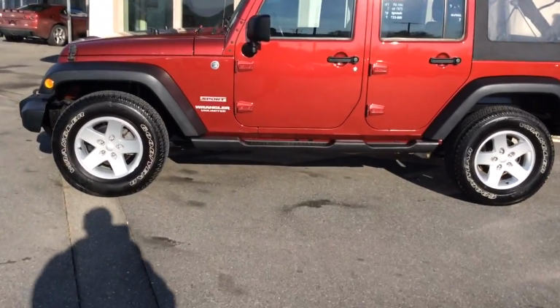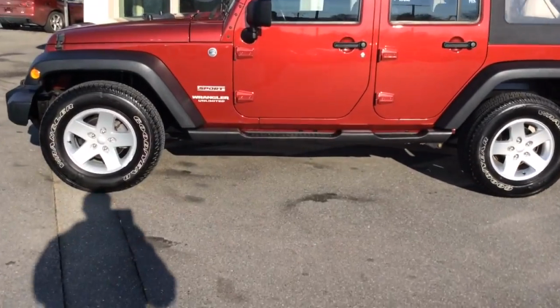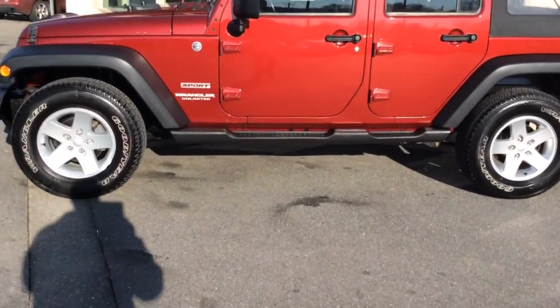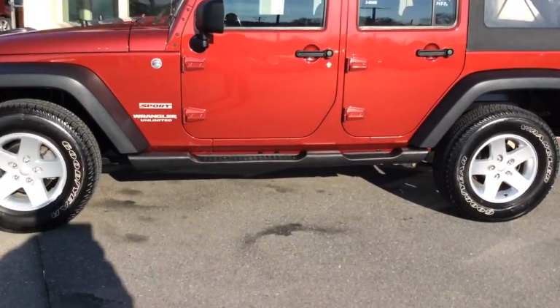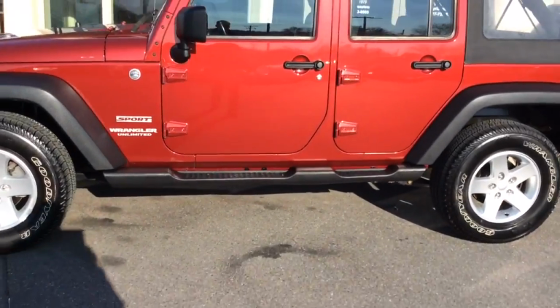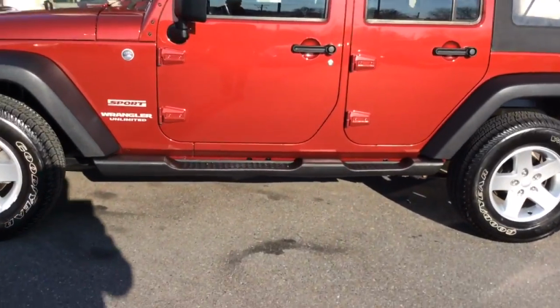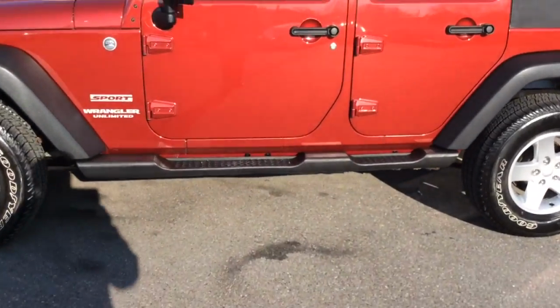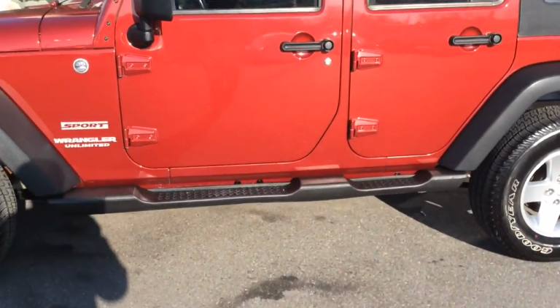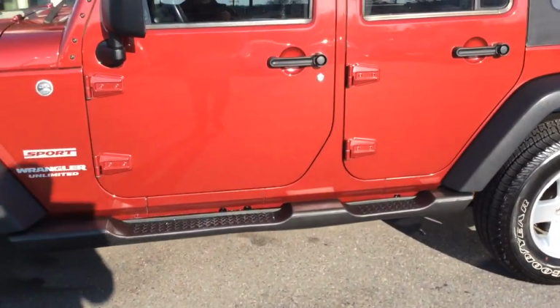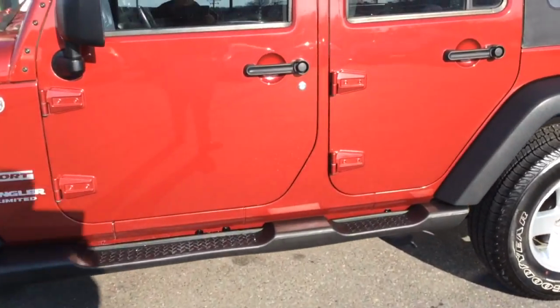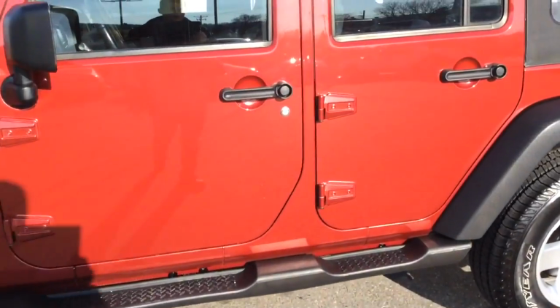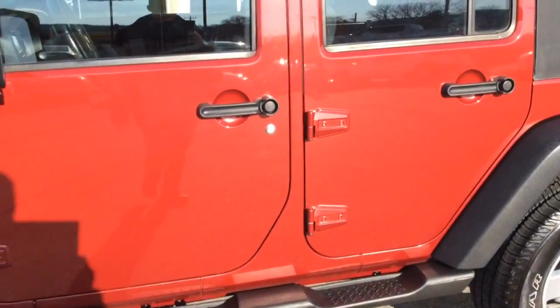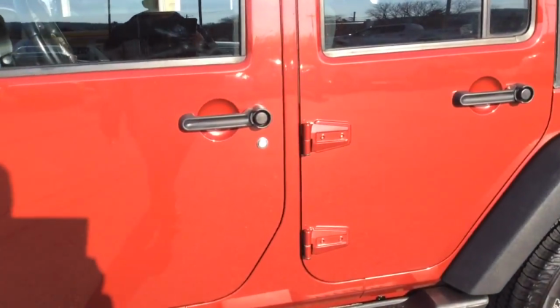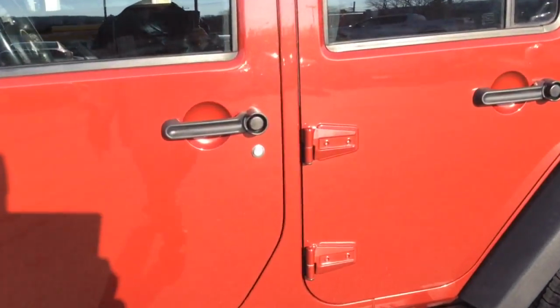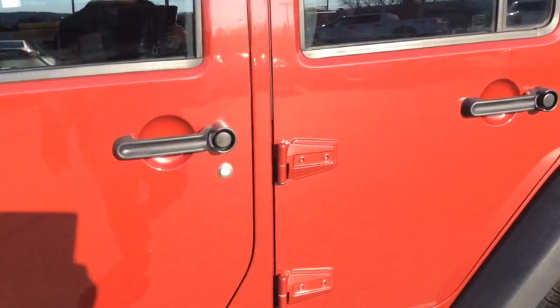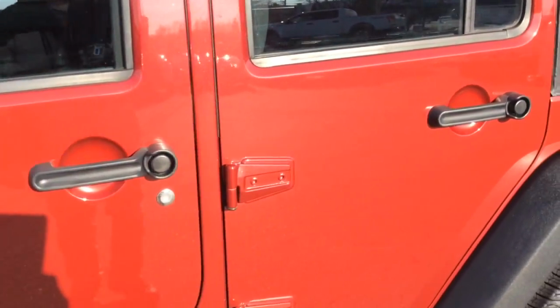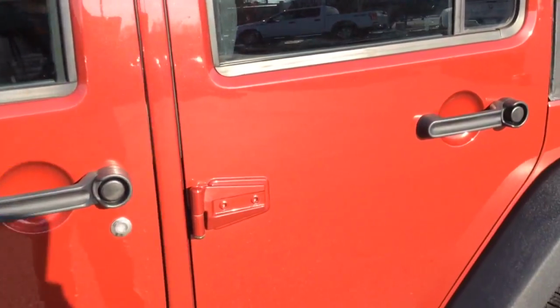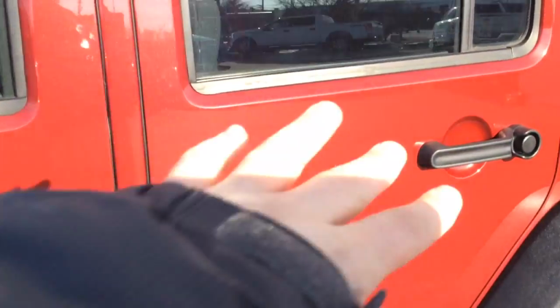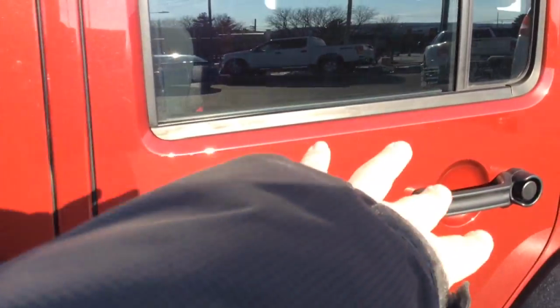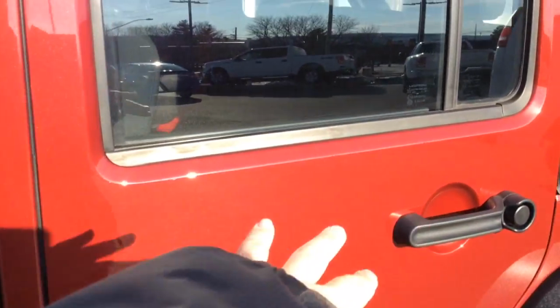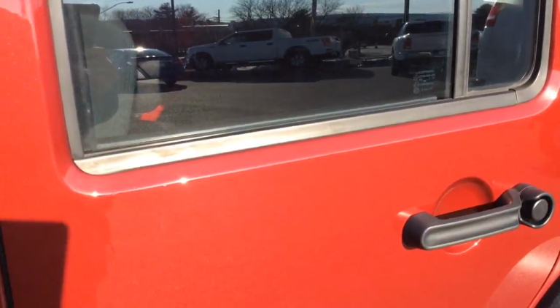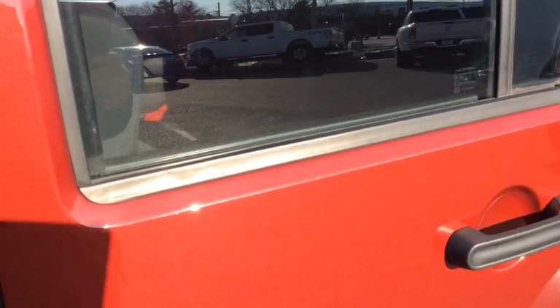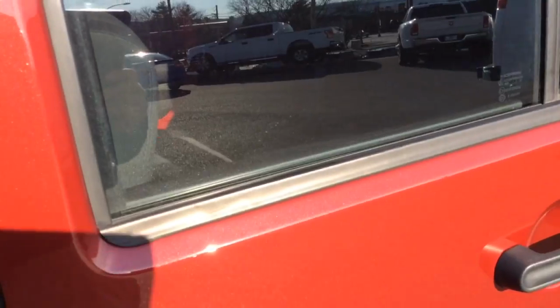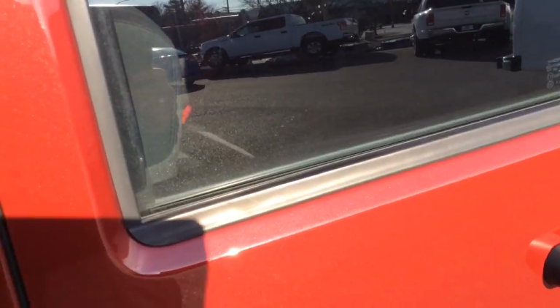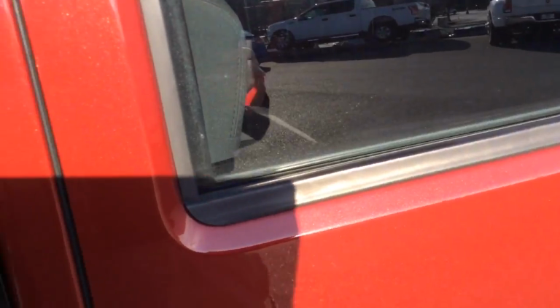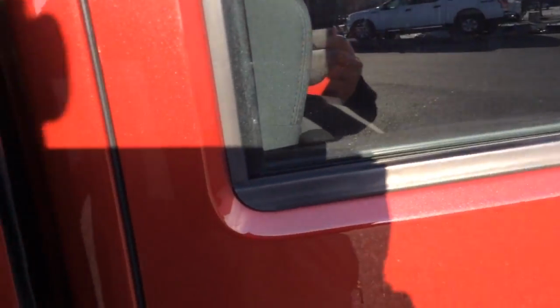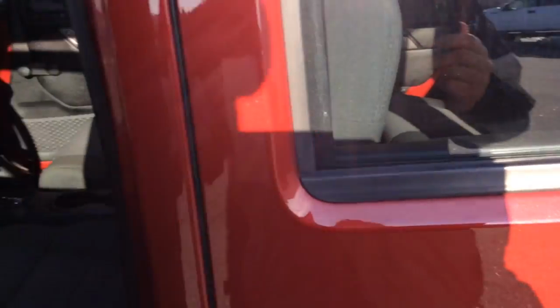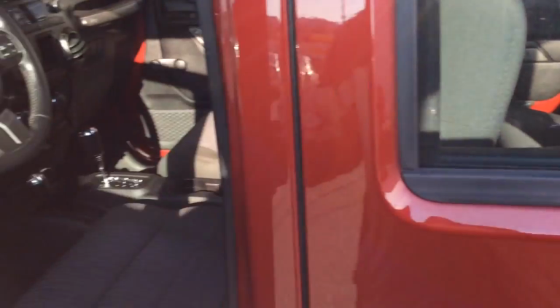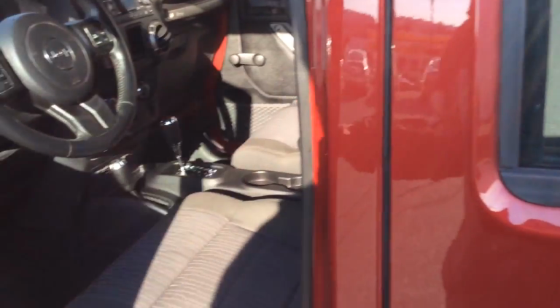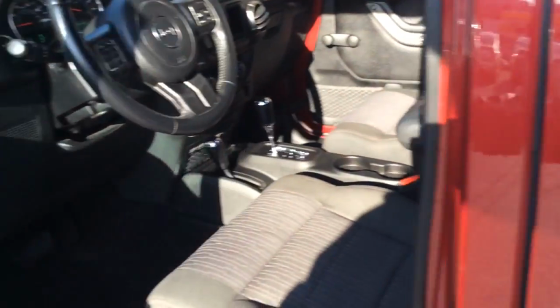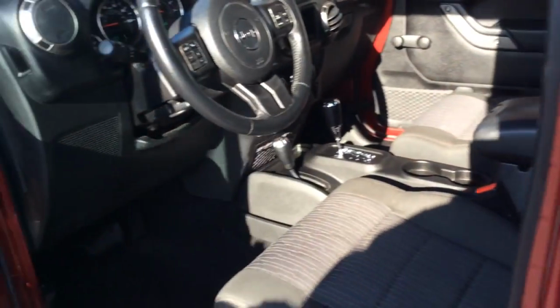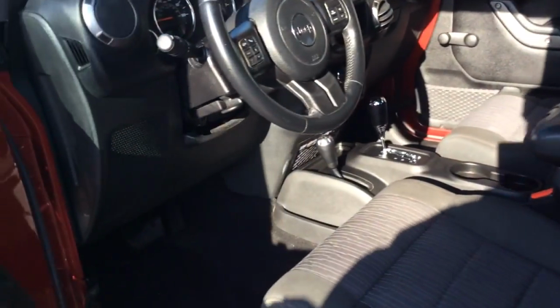Today I'm going to show you this 2012 Jeep Wrangler Unlimited. It's a four-door Wrangler — a very desirable Wrangler.